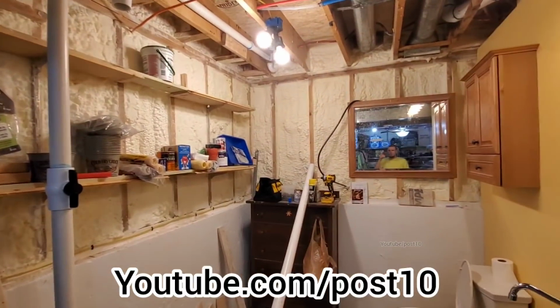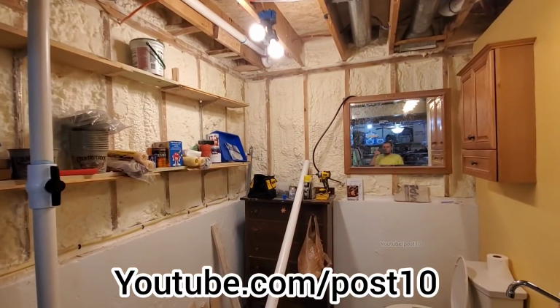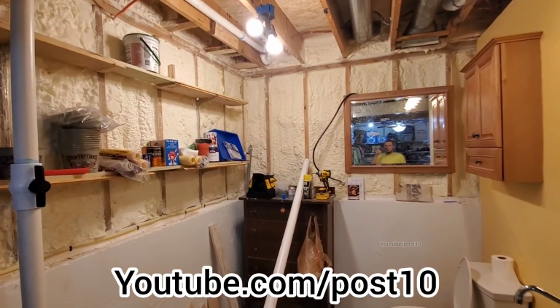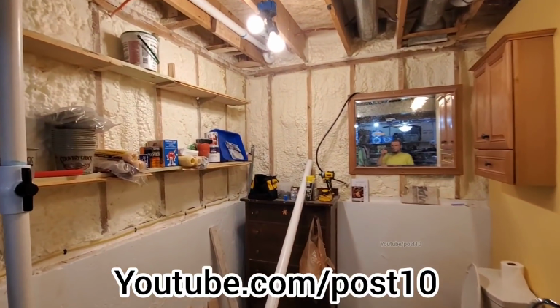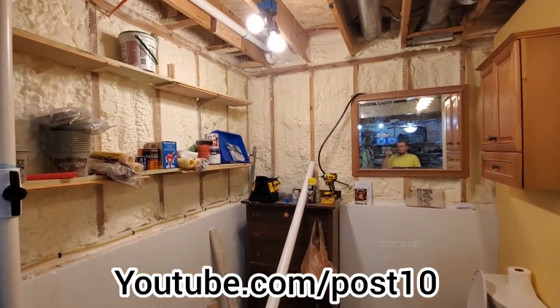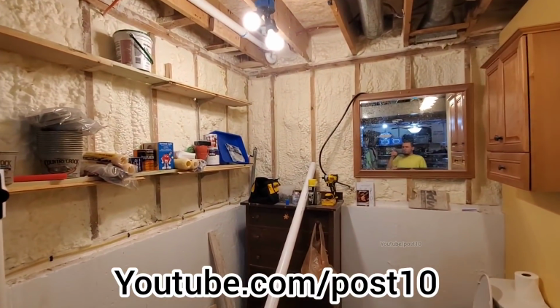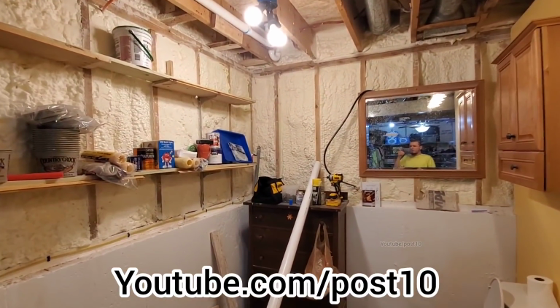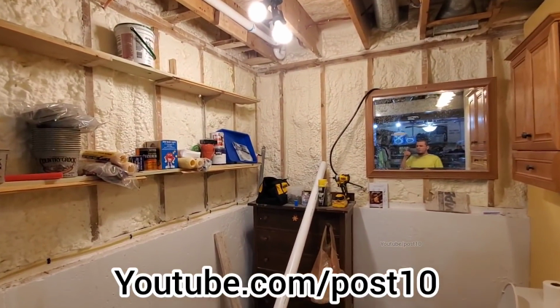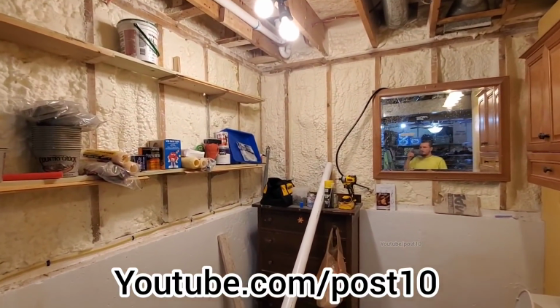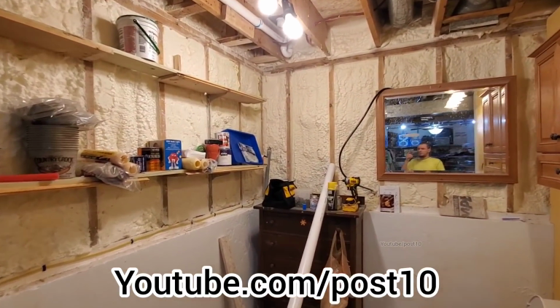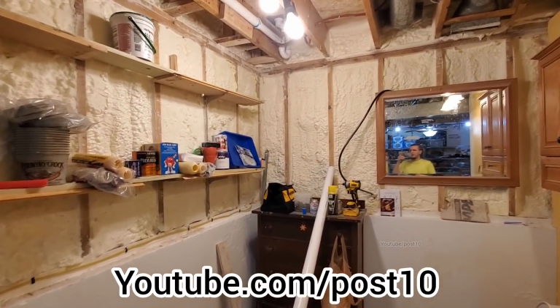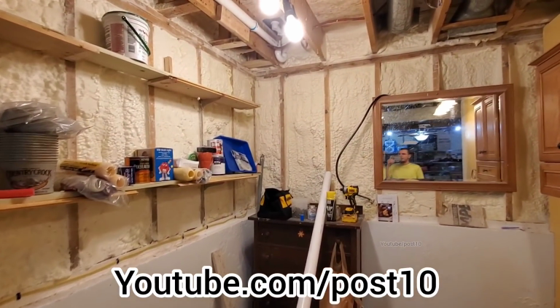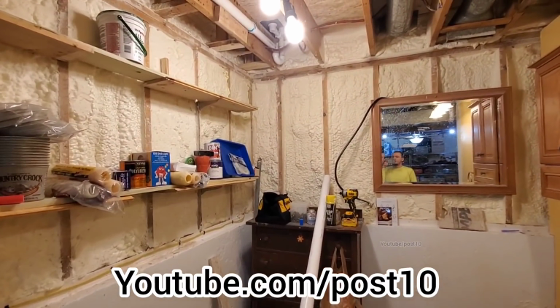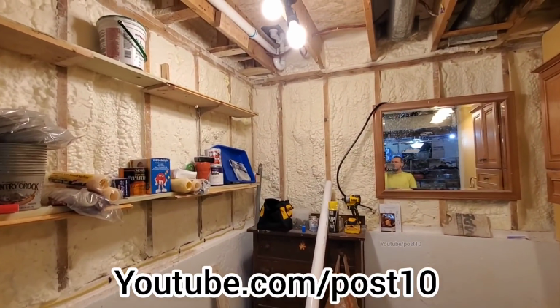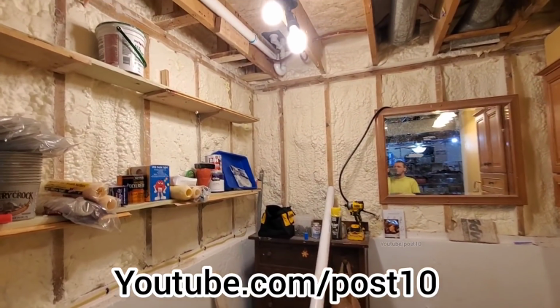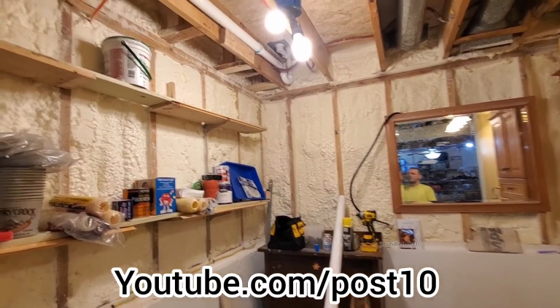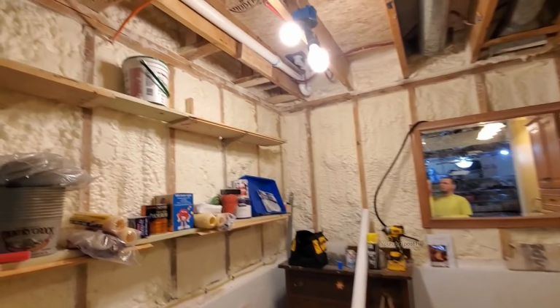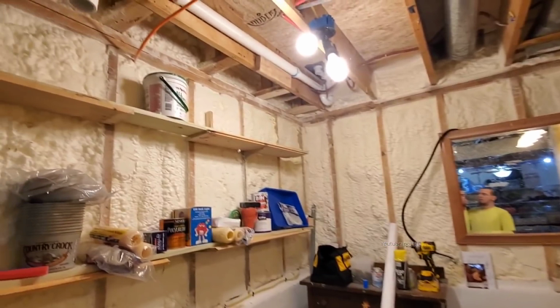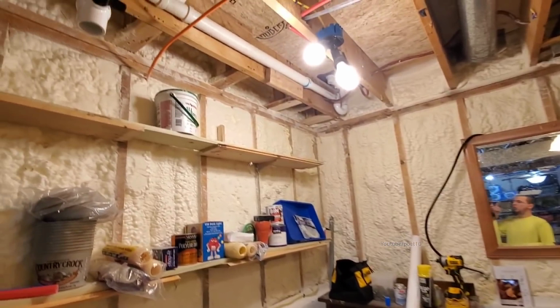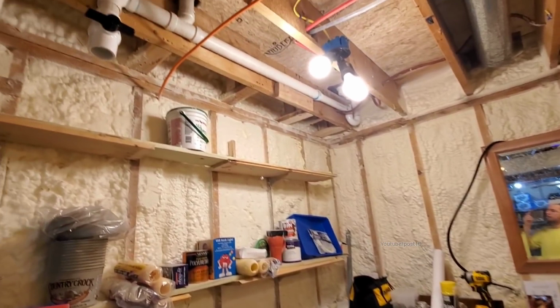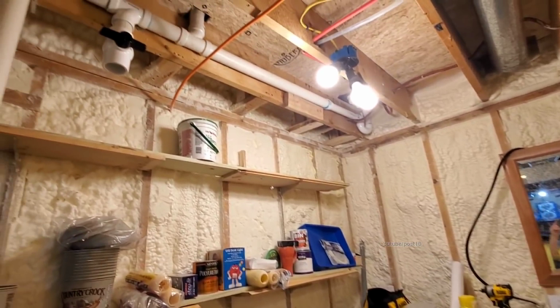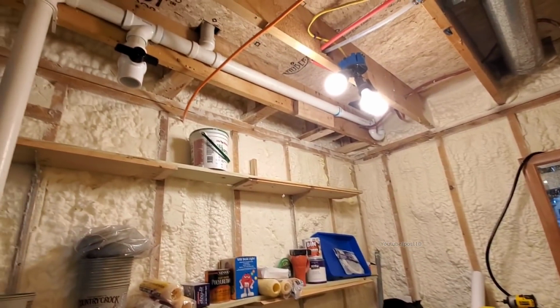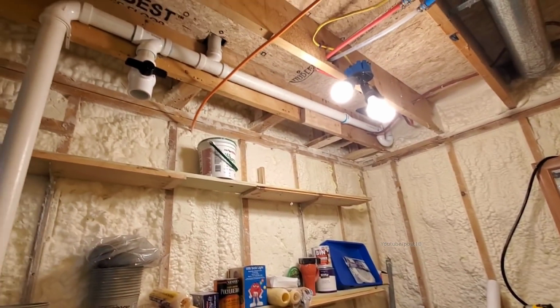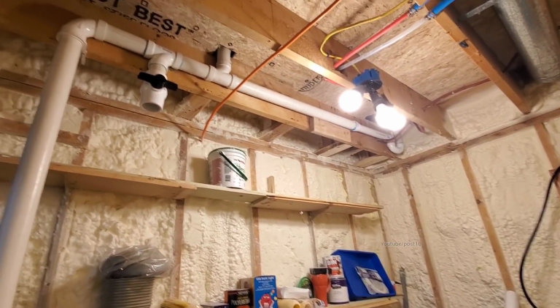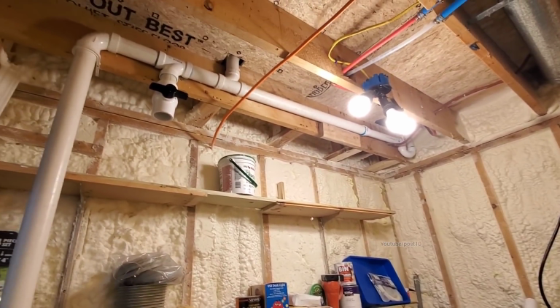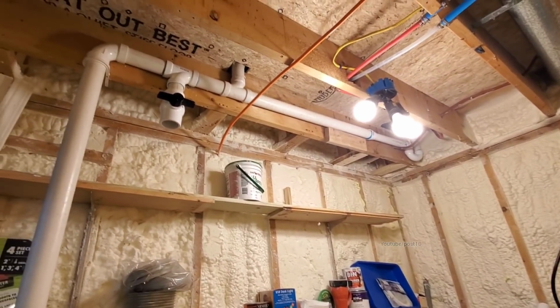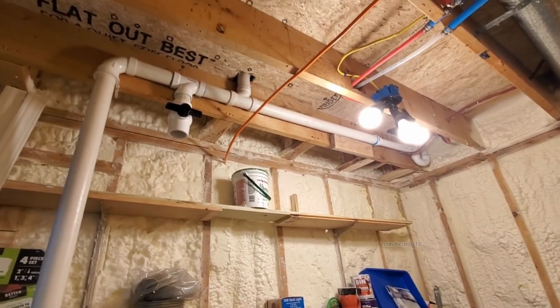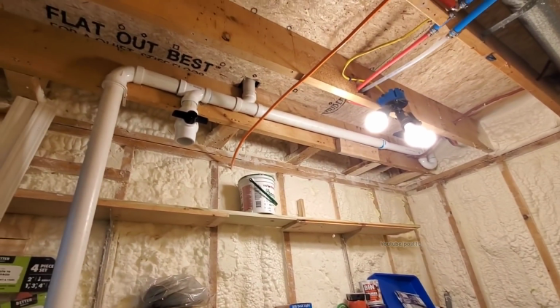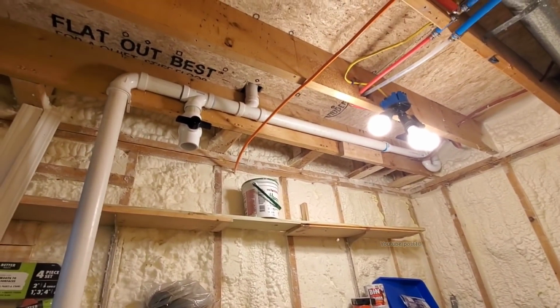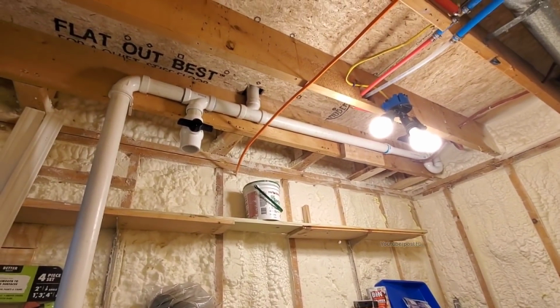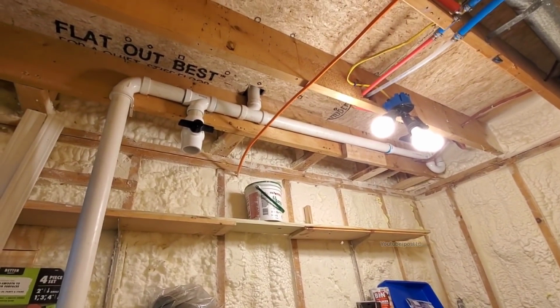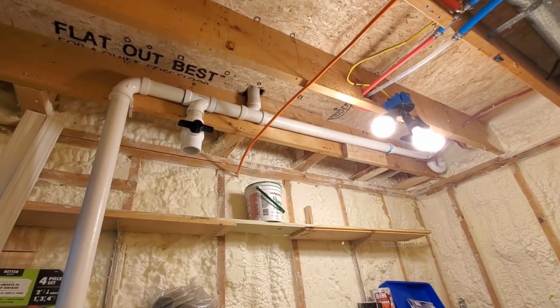What's up everyone? Today we're going to be putting a gray water system in for the shower and tub.